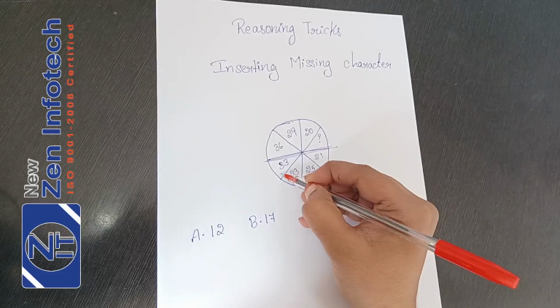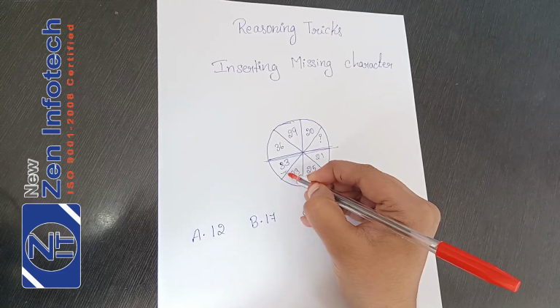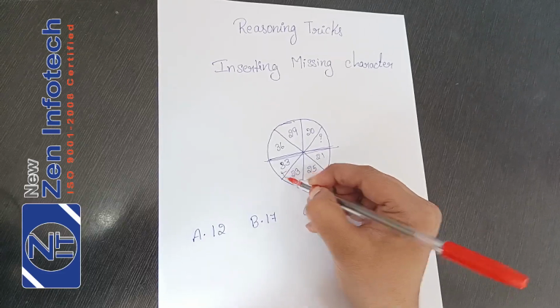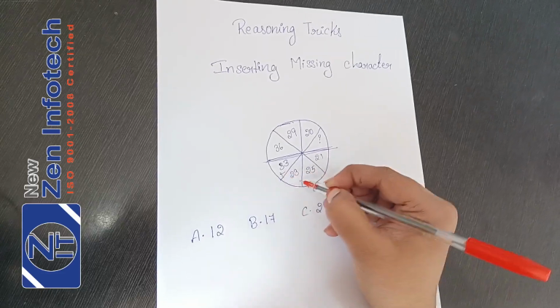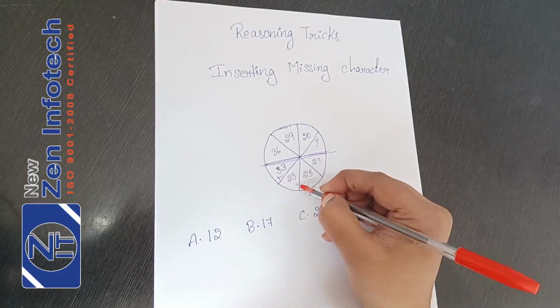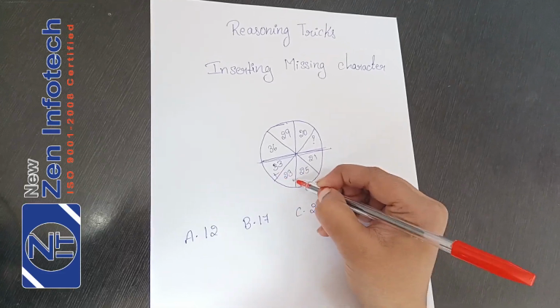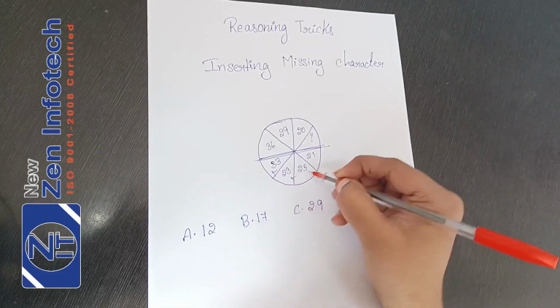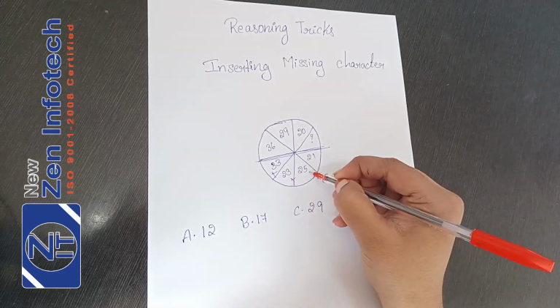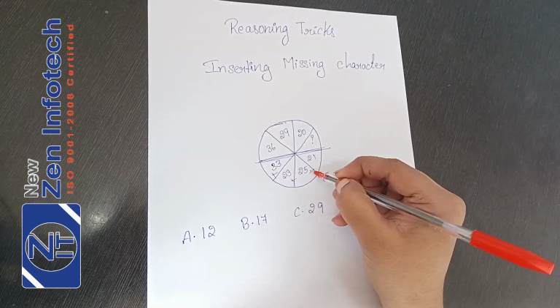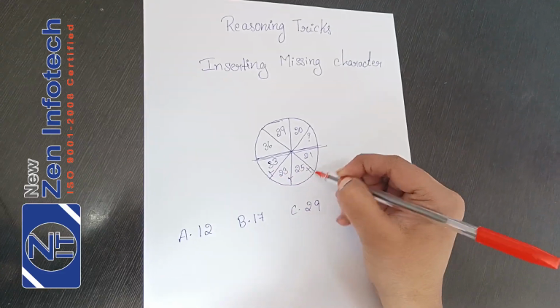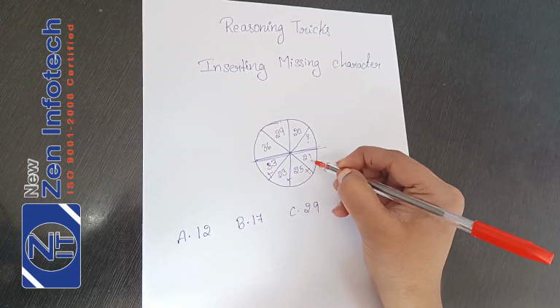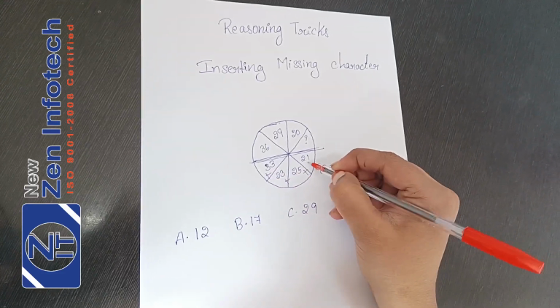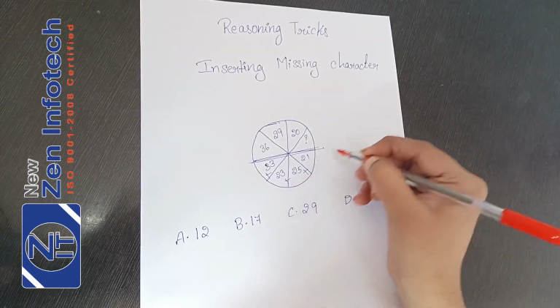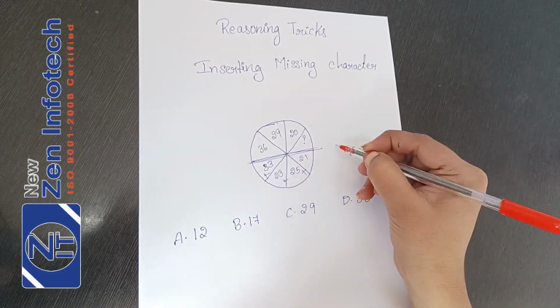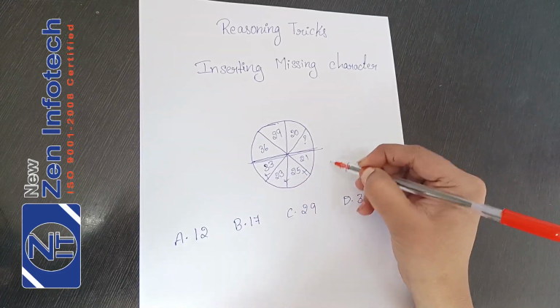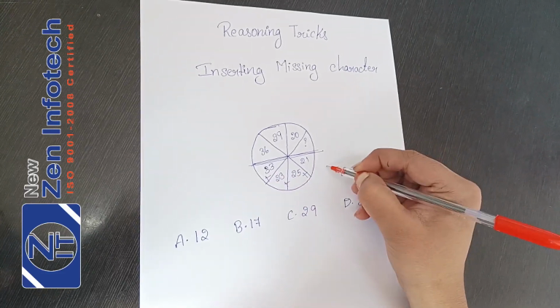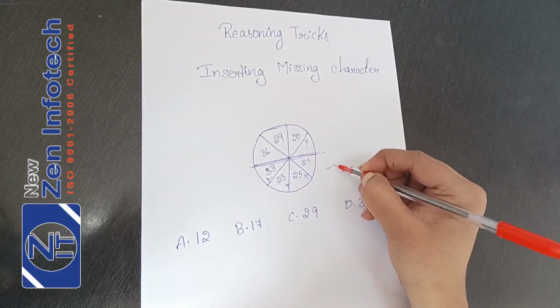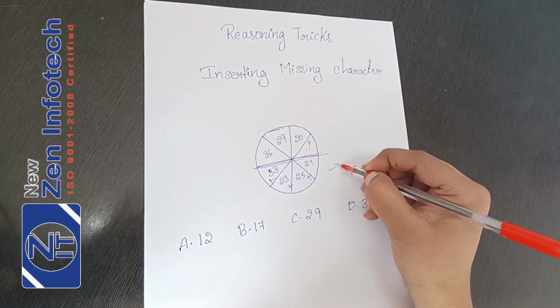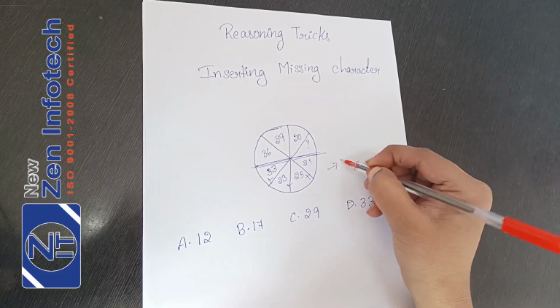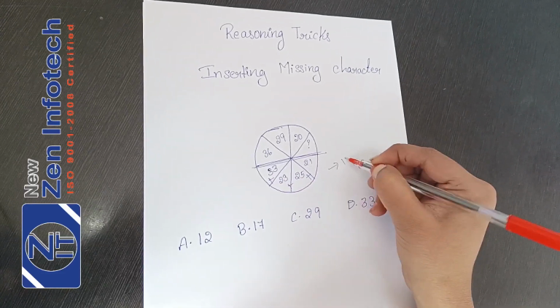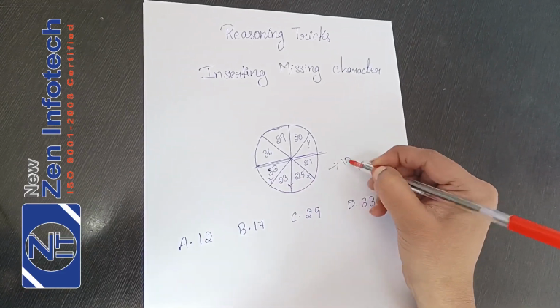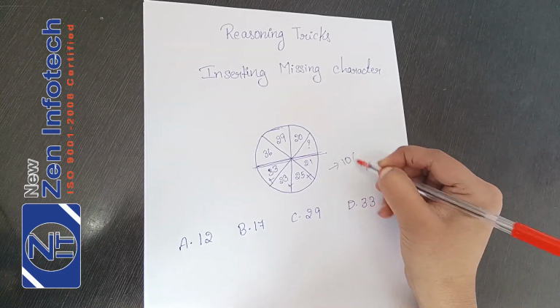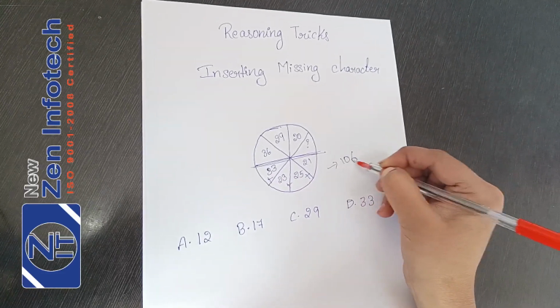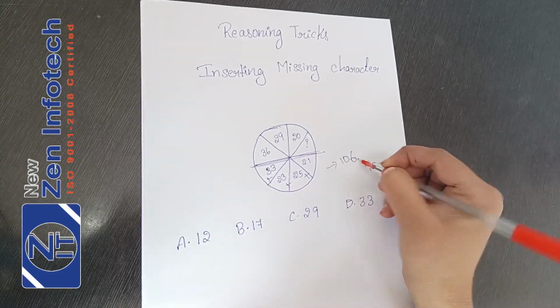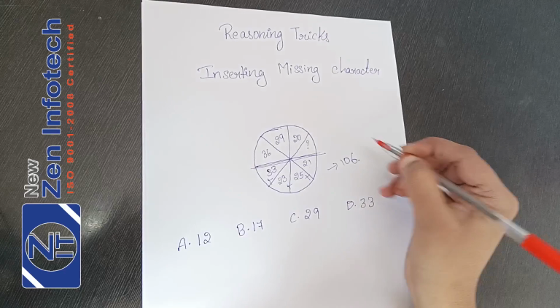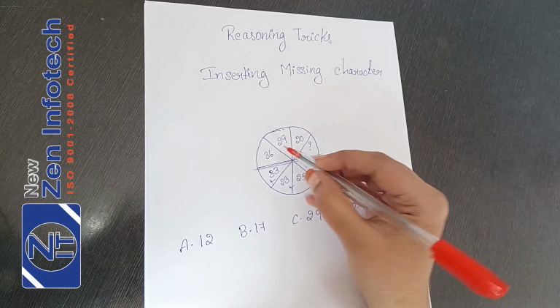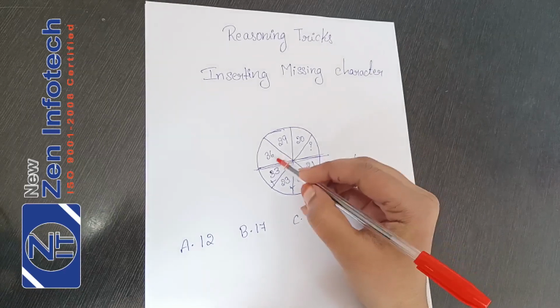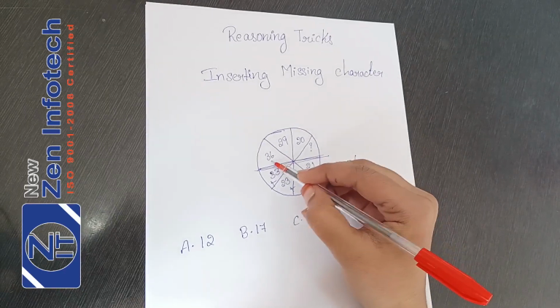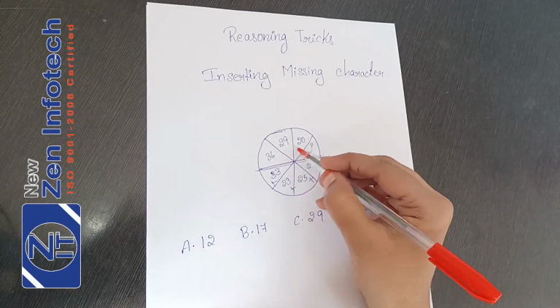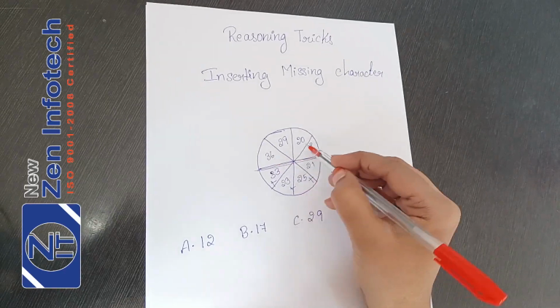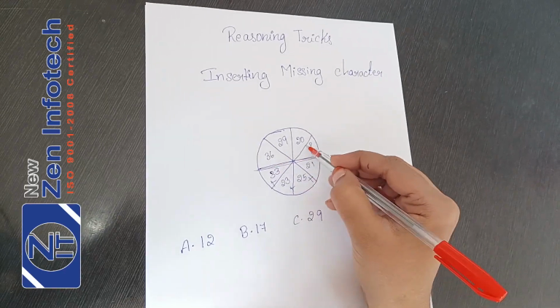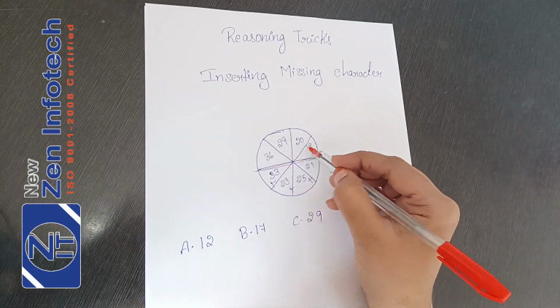33 plus 23 plus 25 plus 21 will give me 106. This is how you count.